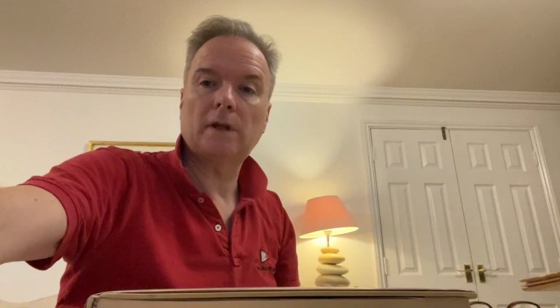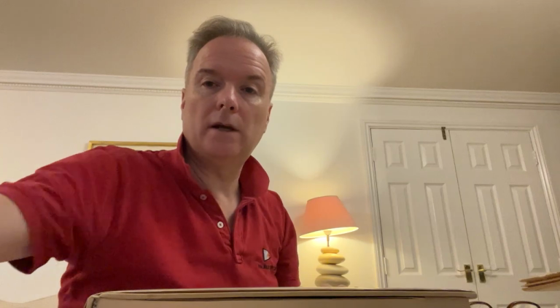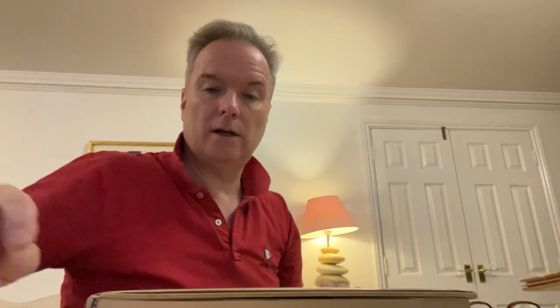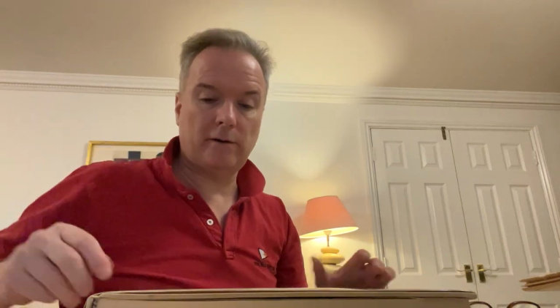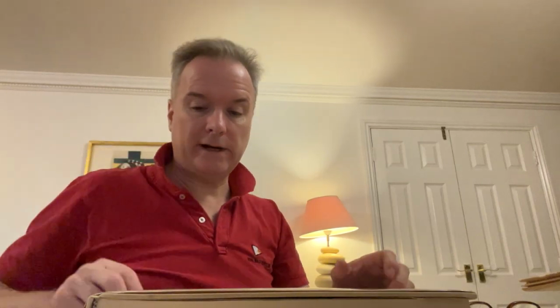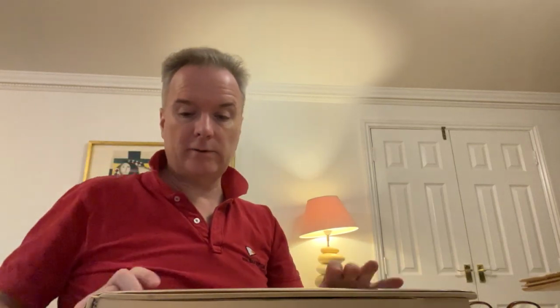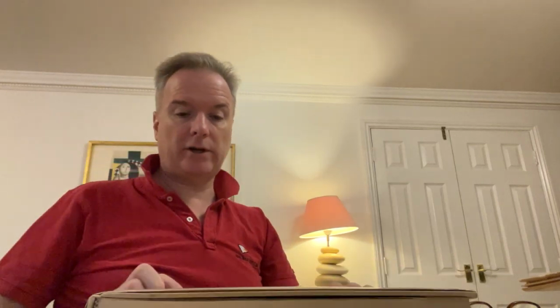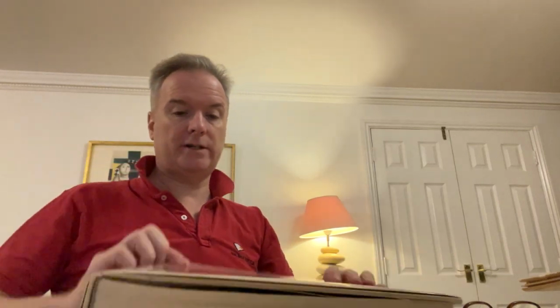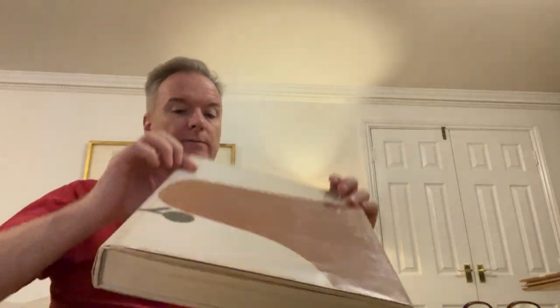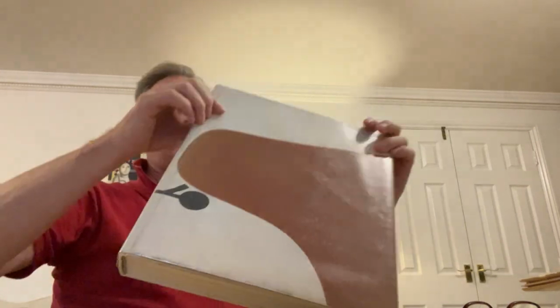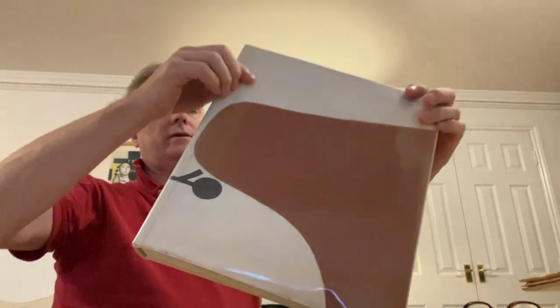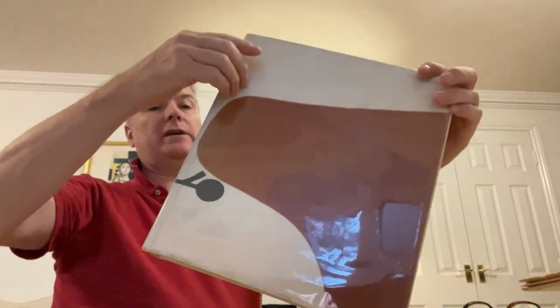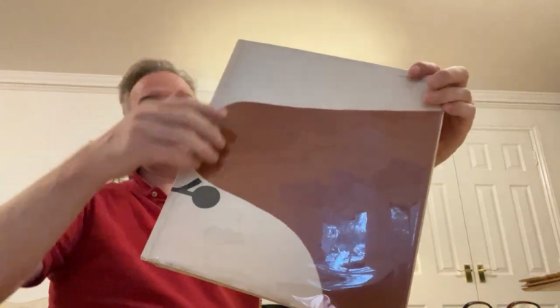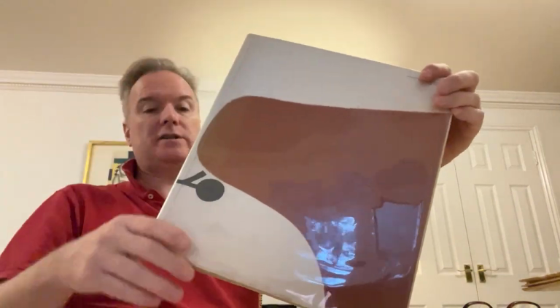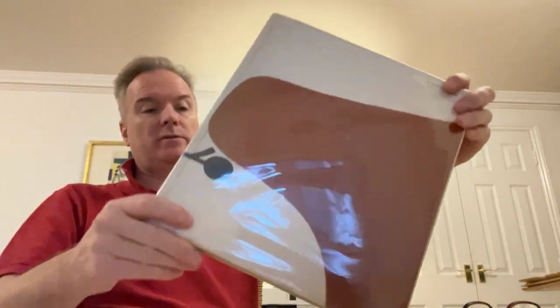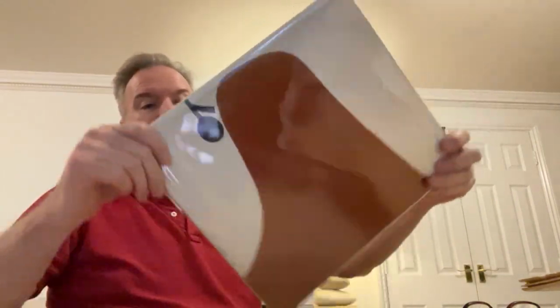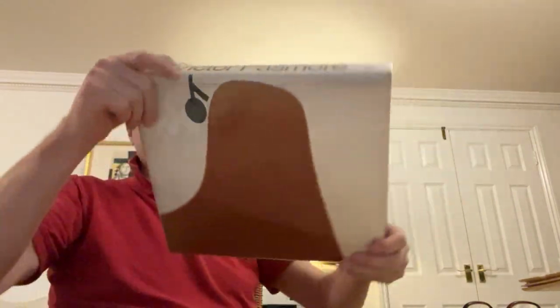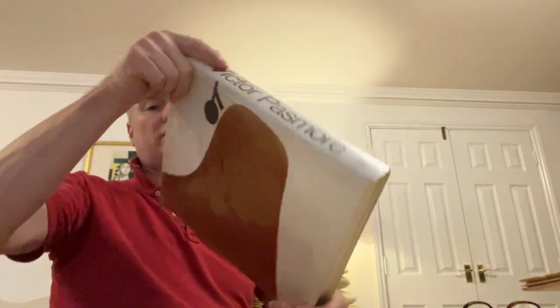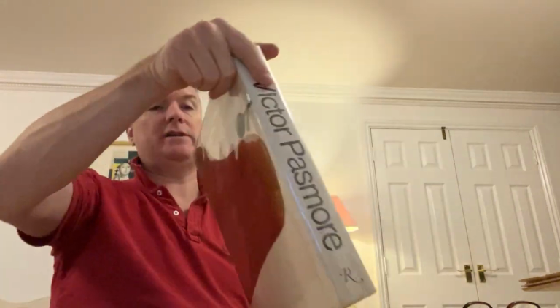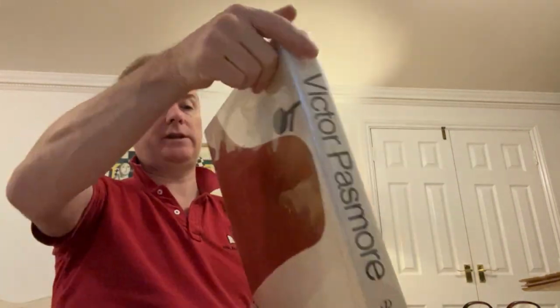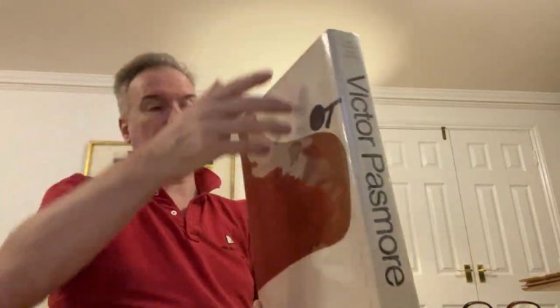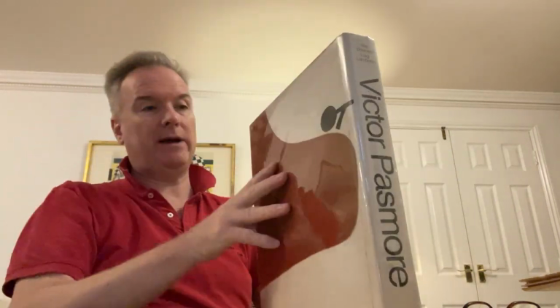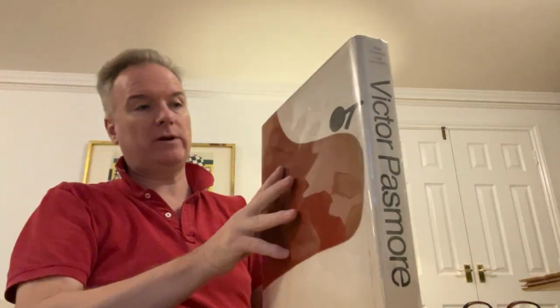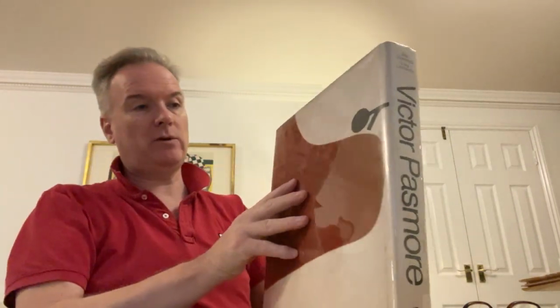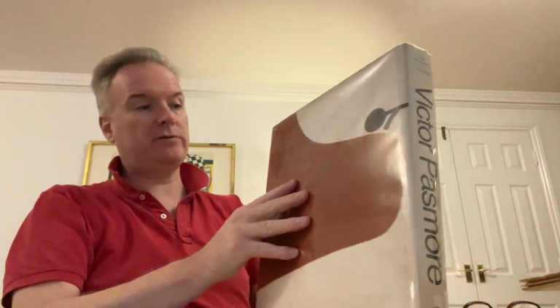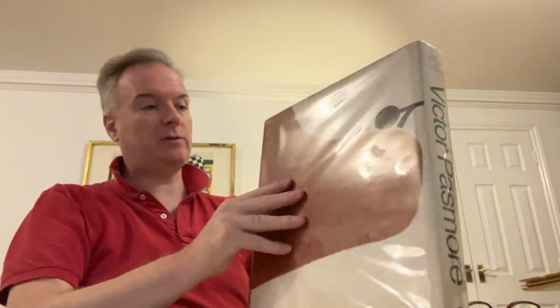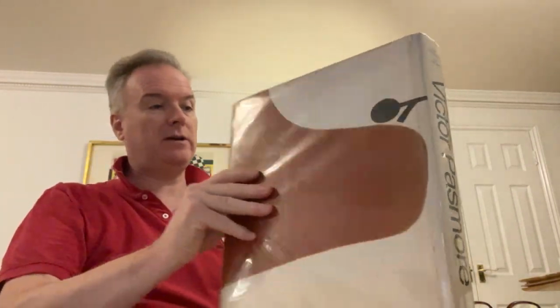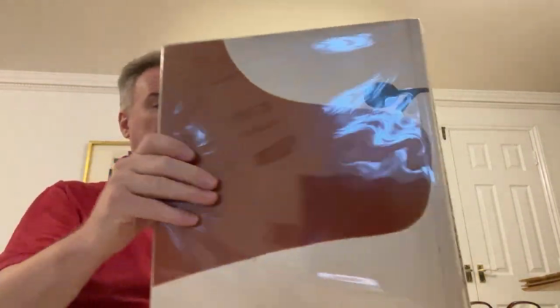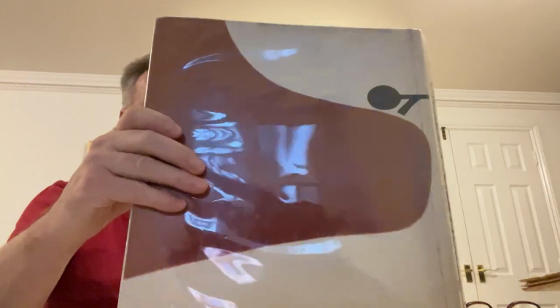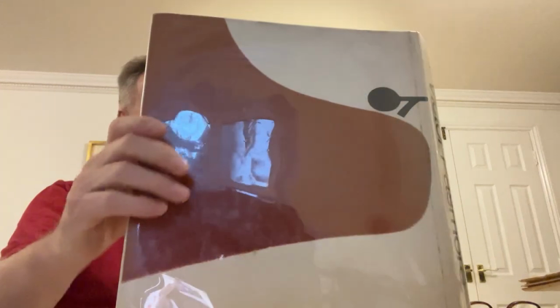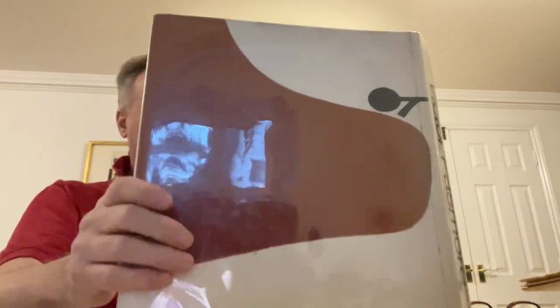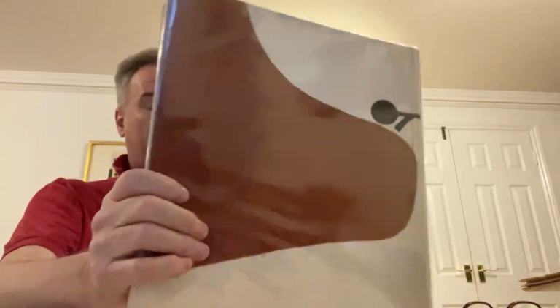Hello. In England, we're looking at a Victor Pasmore catalogue raisonné. We have one in Malta as well, so we have one at each location.